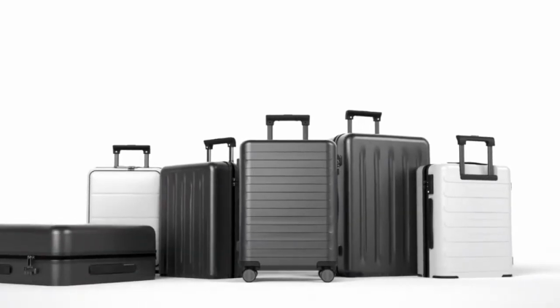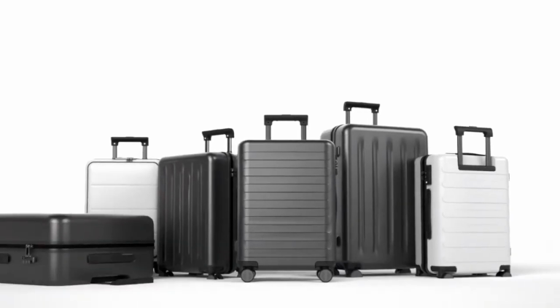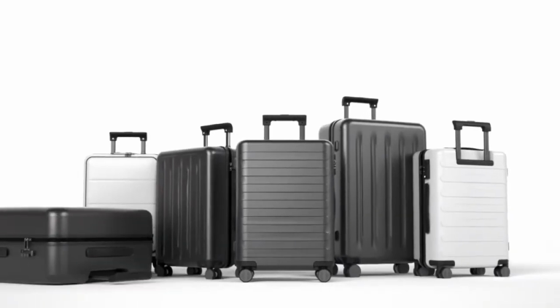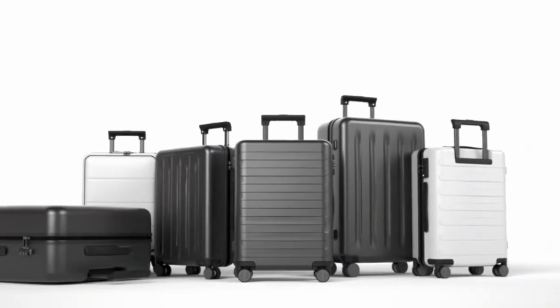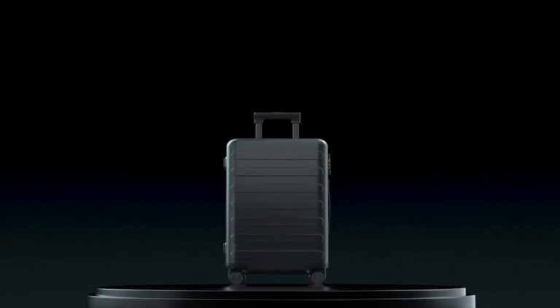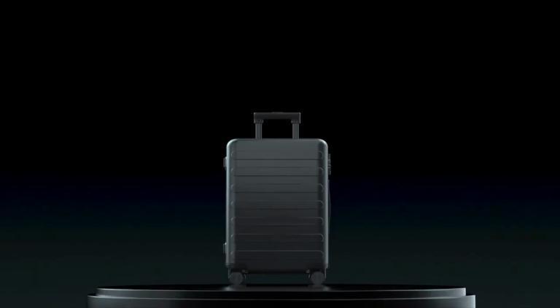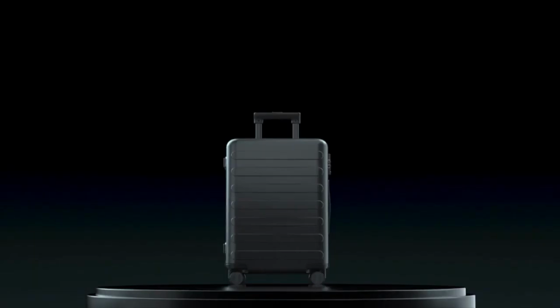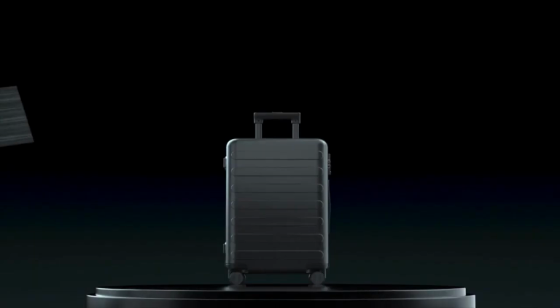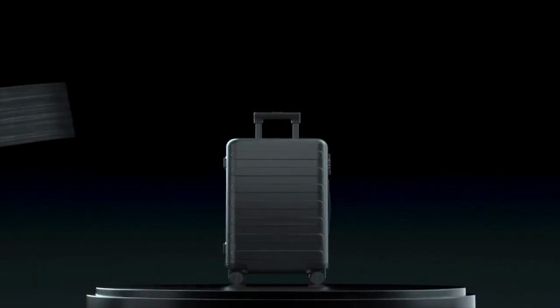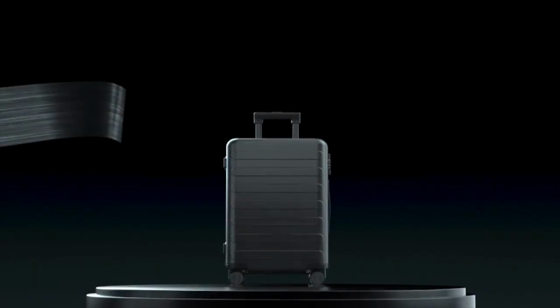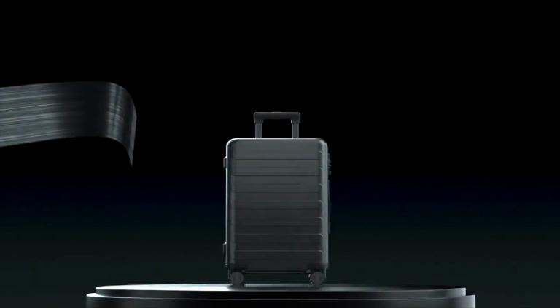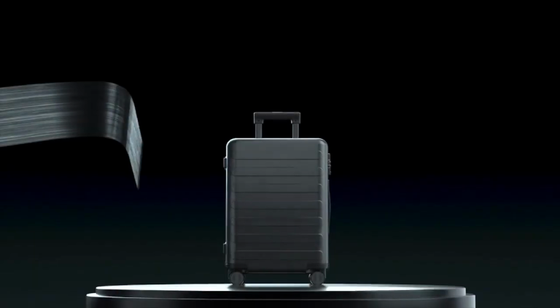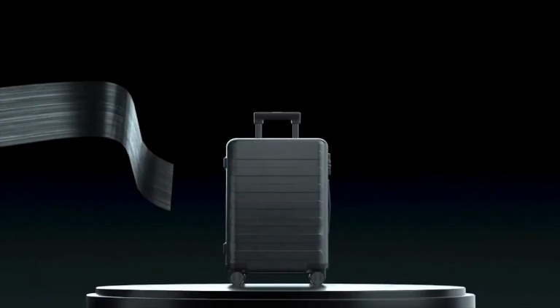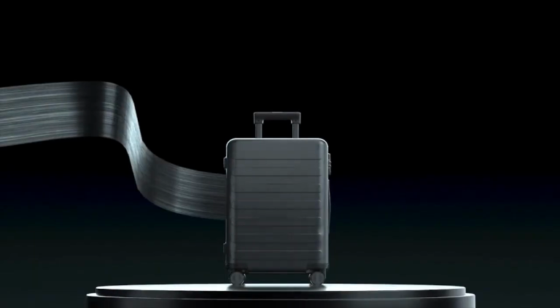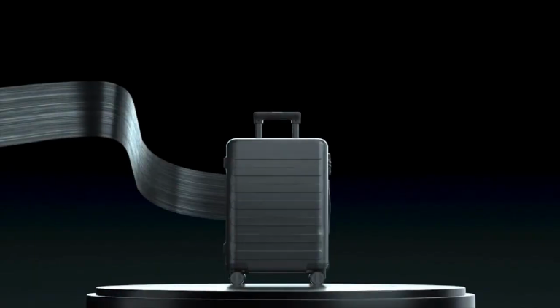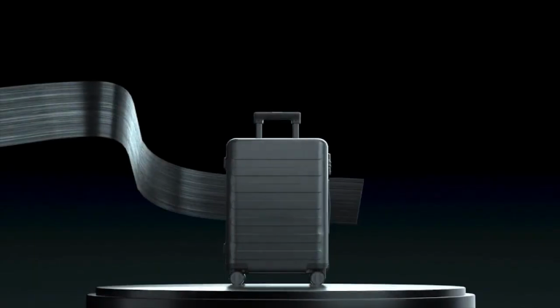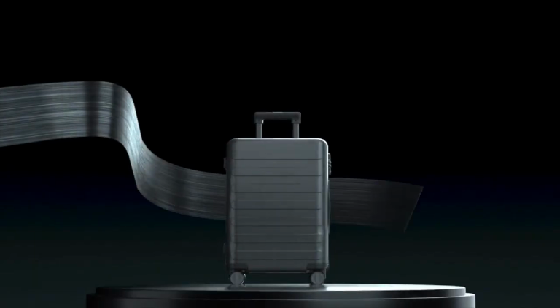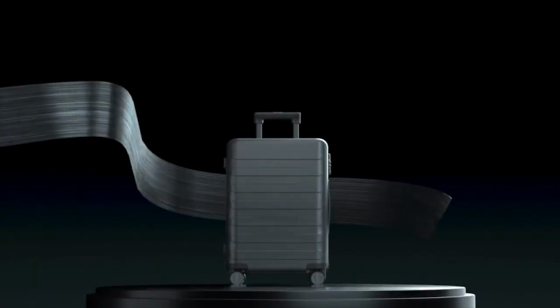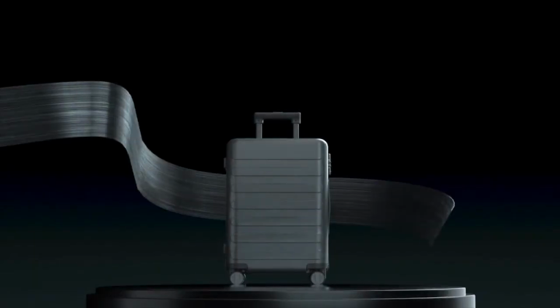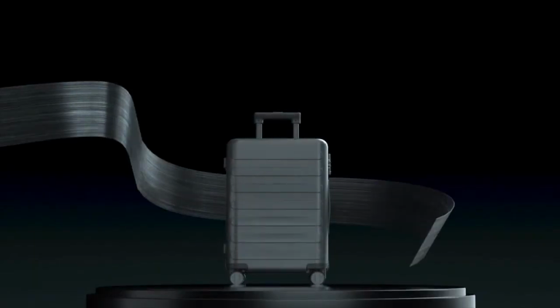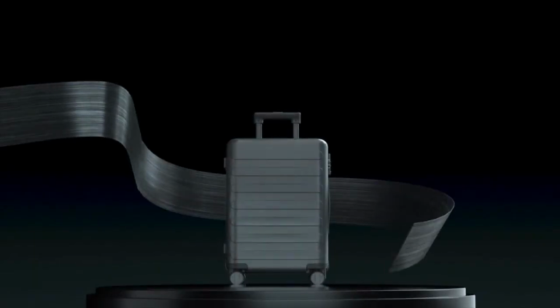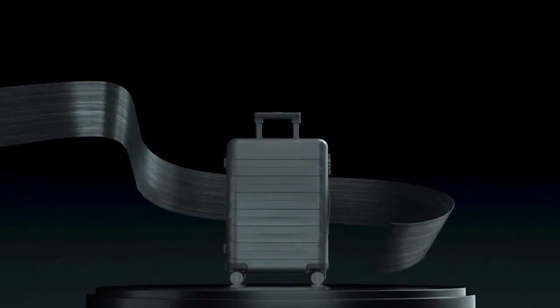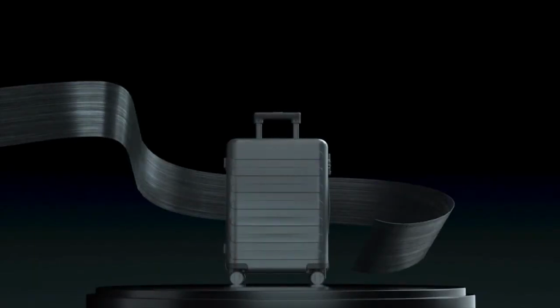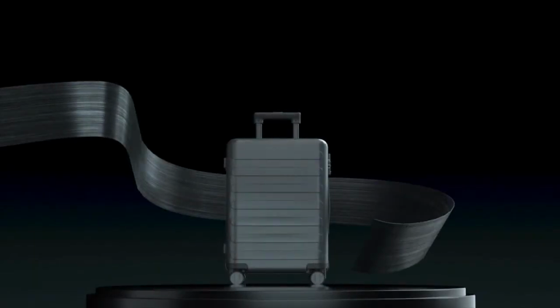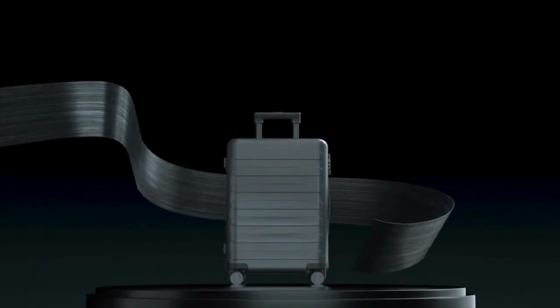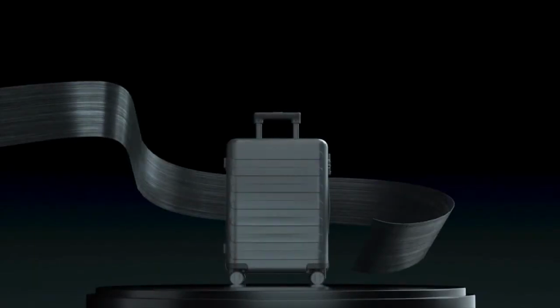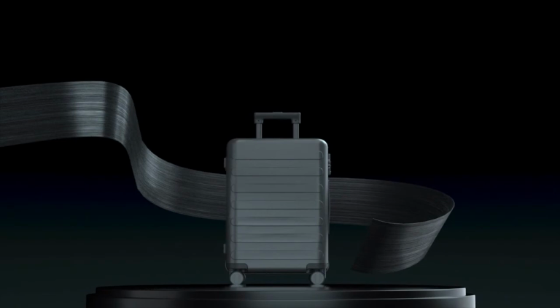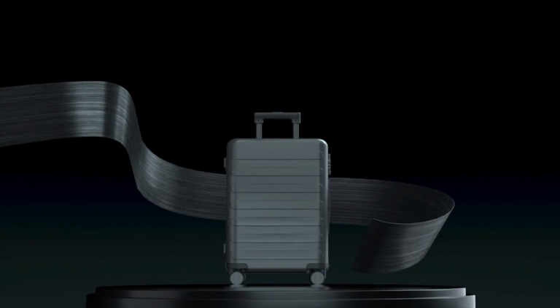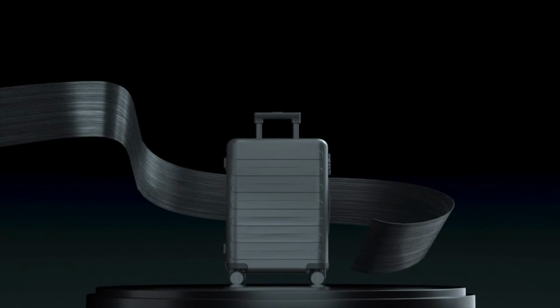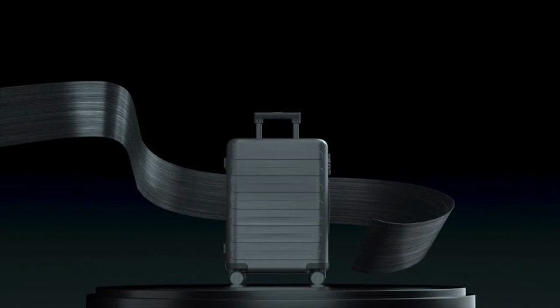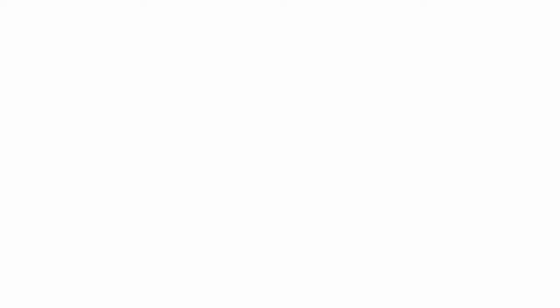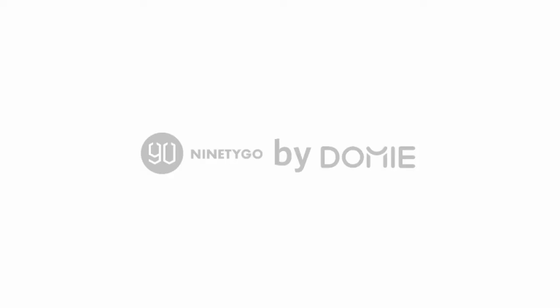Oh, by the way, in the next video, we're going to talk about our carbon fiber luggage.